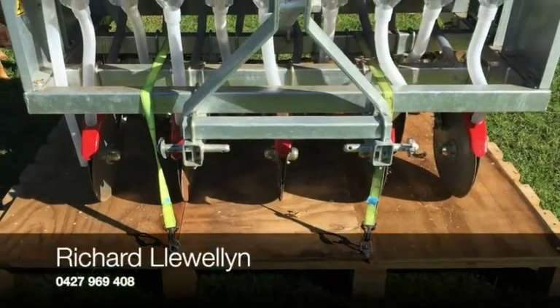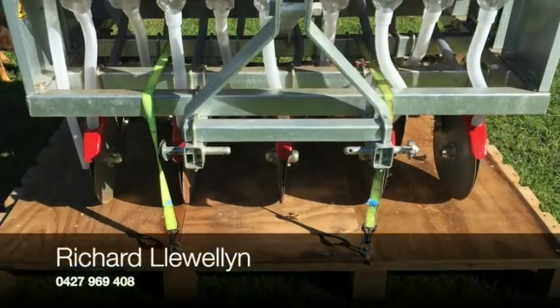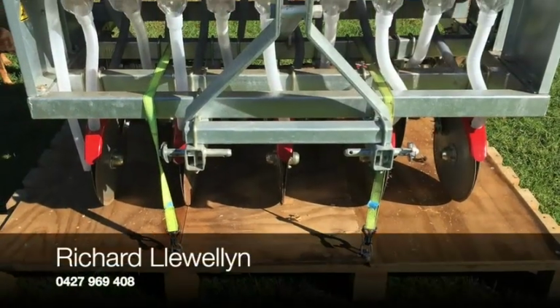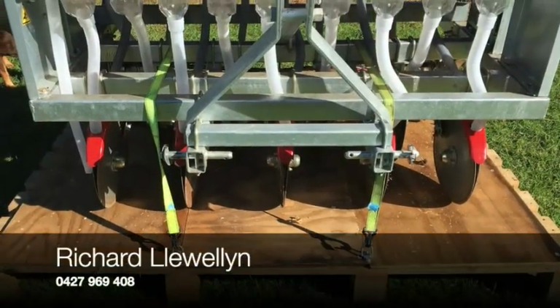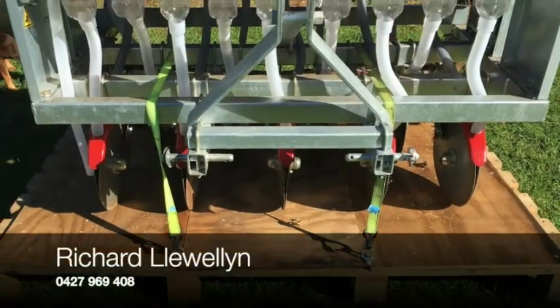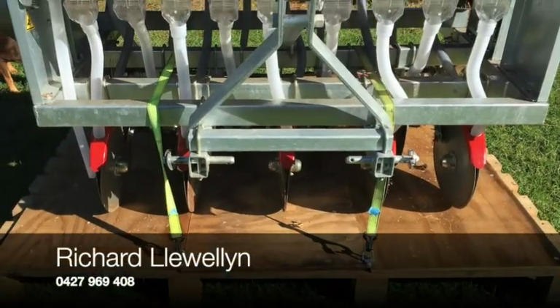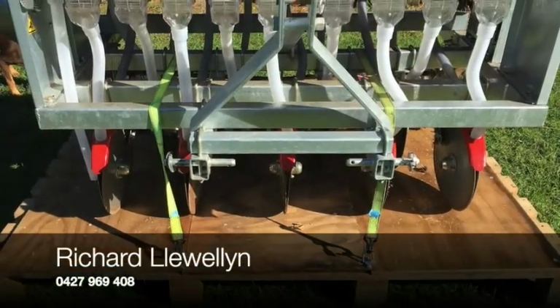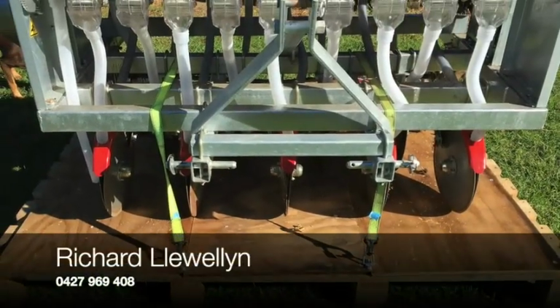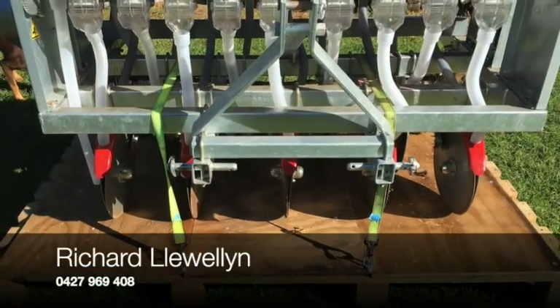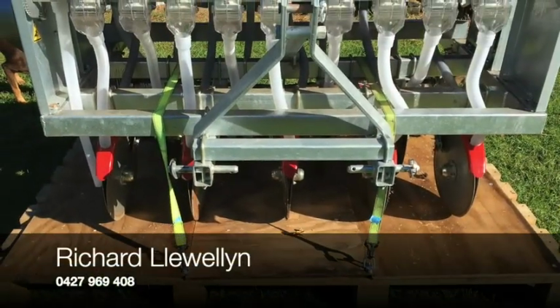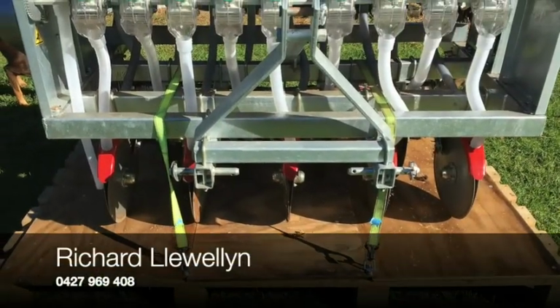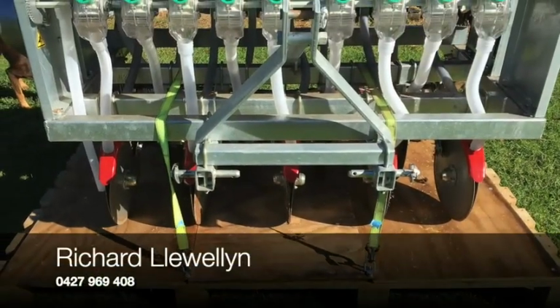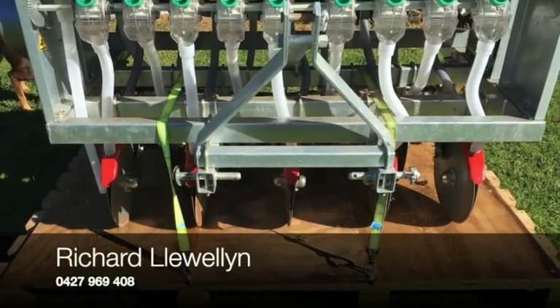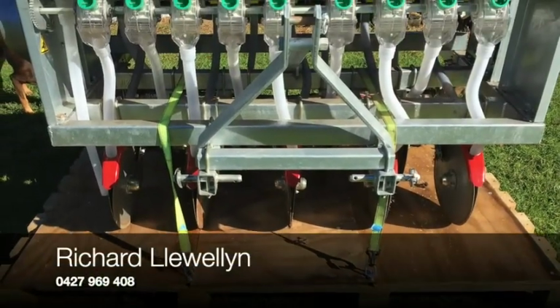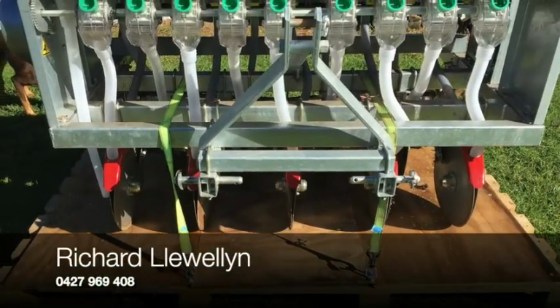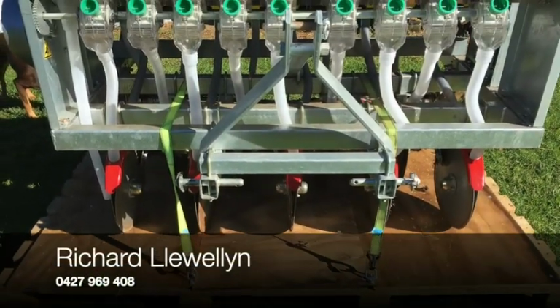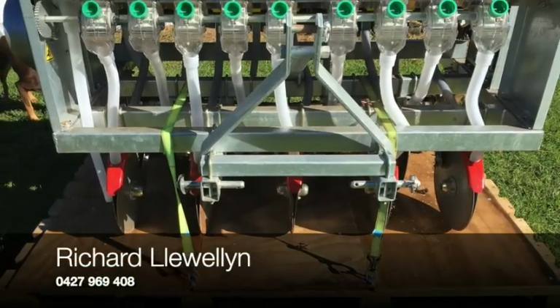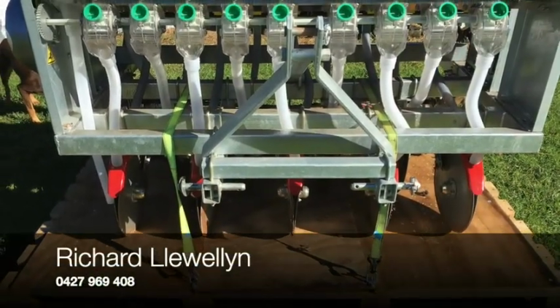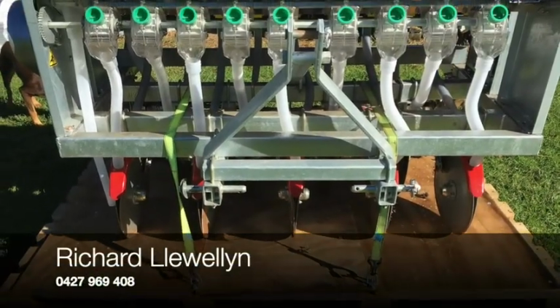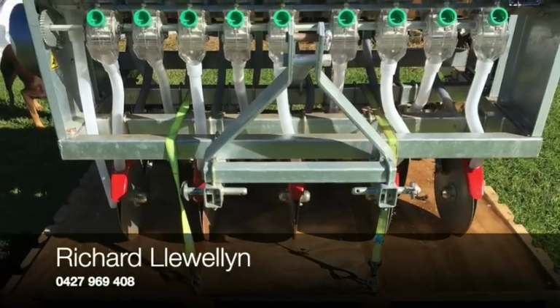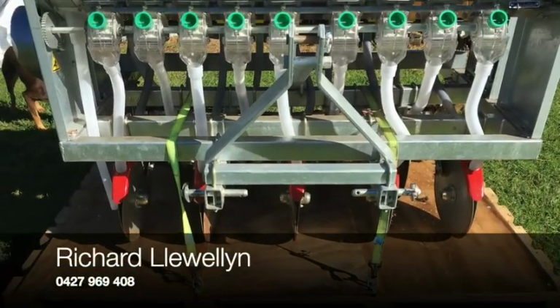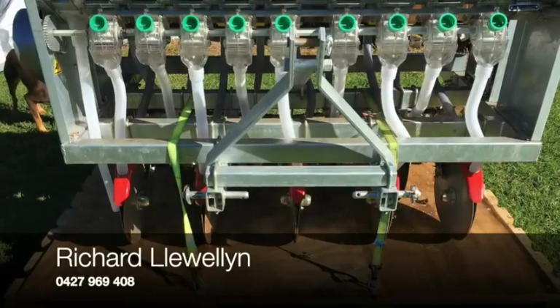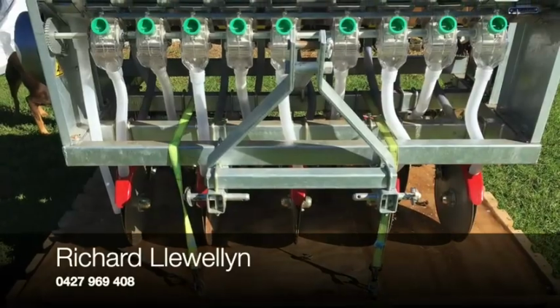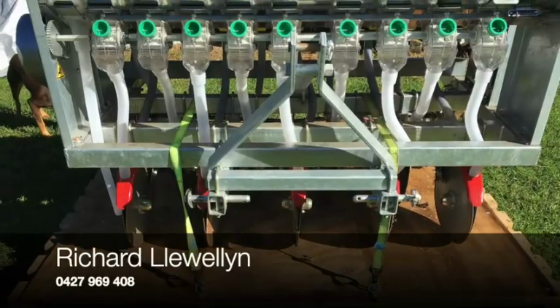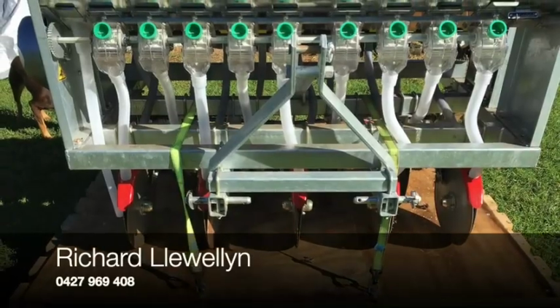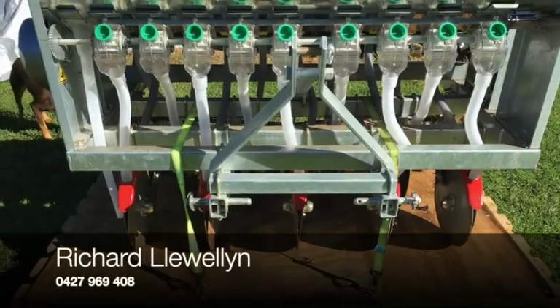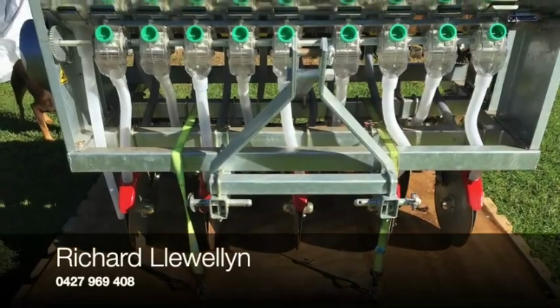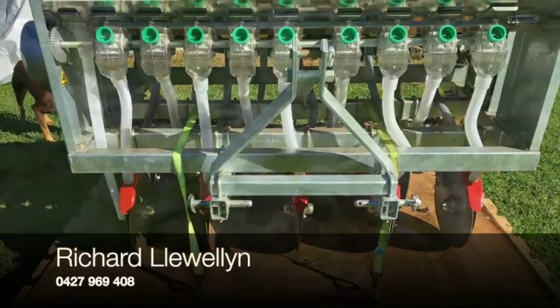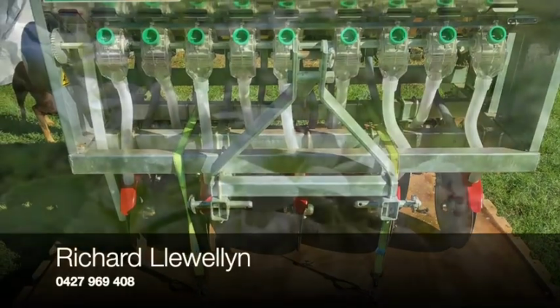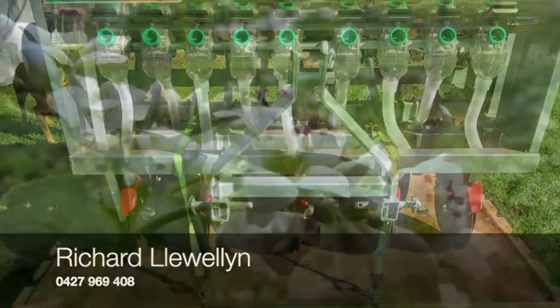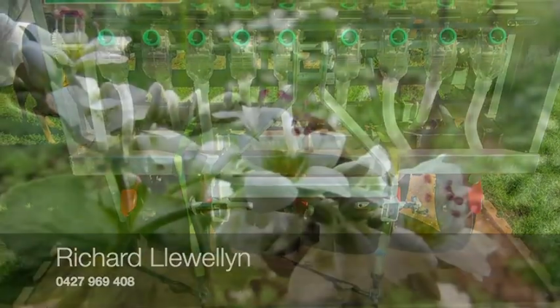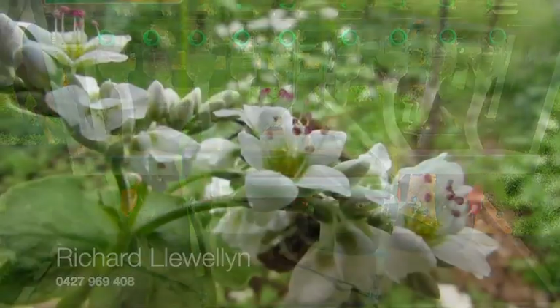If you're in the Northern Rivers area and you'd like to have a go with the seeder, give me a call.